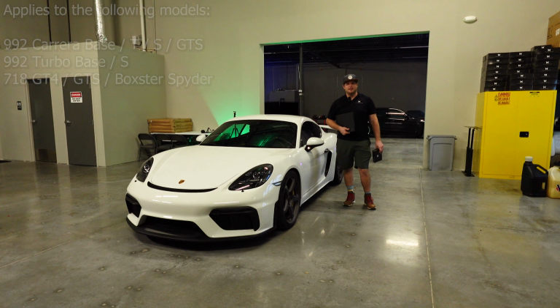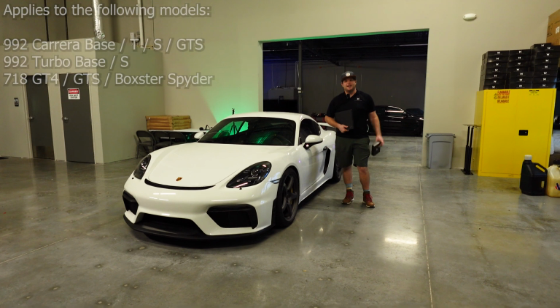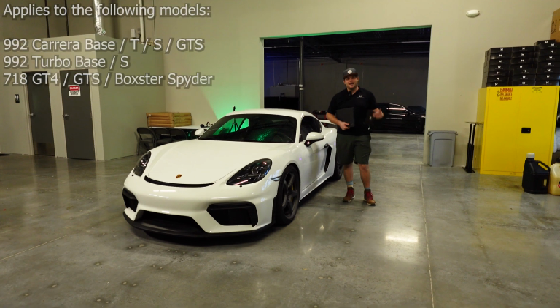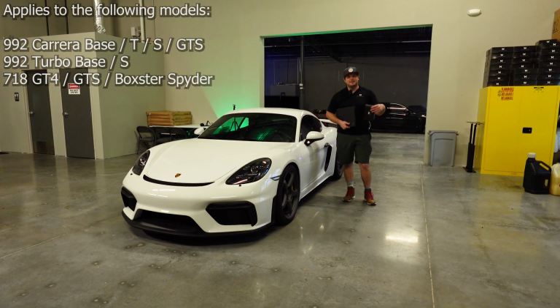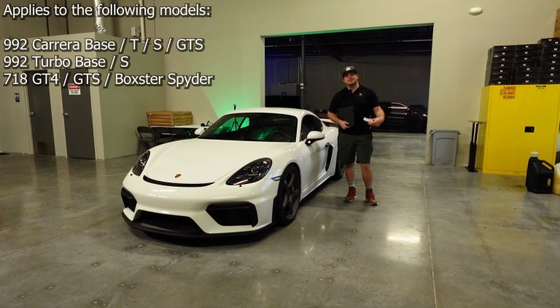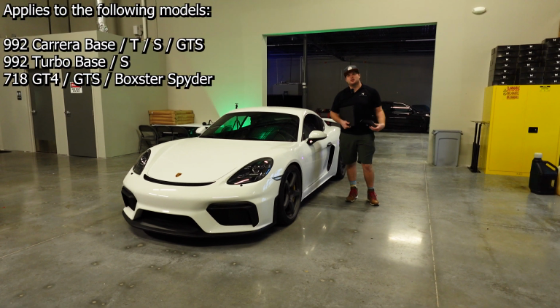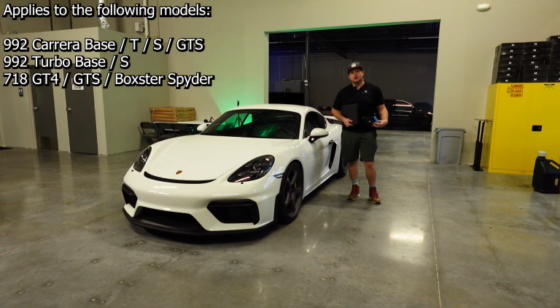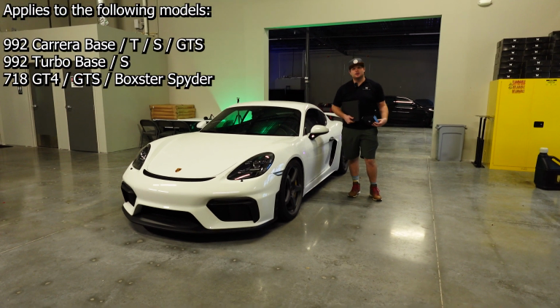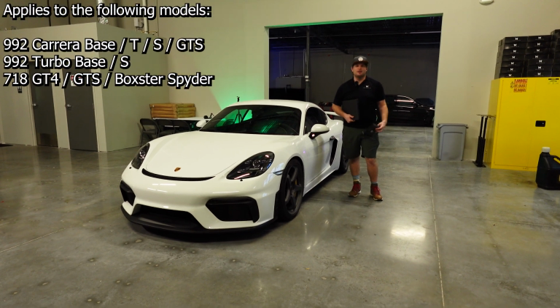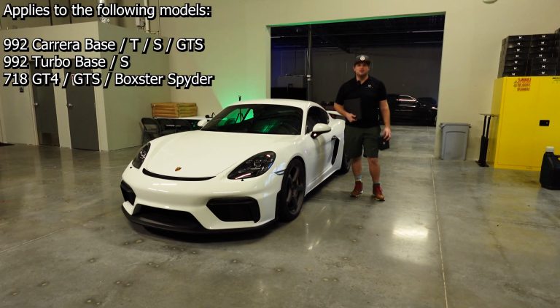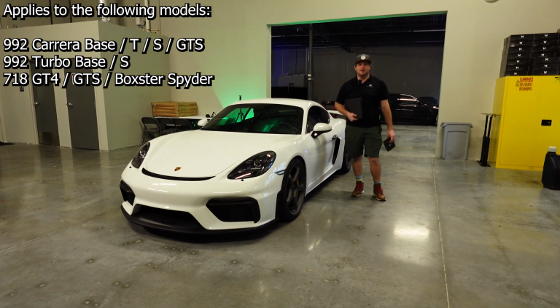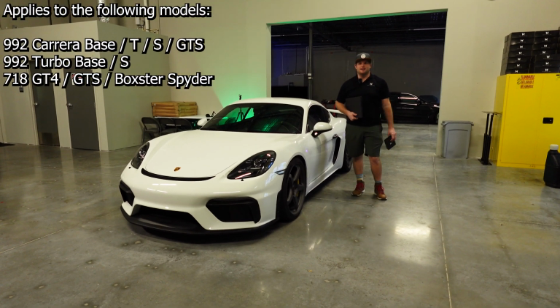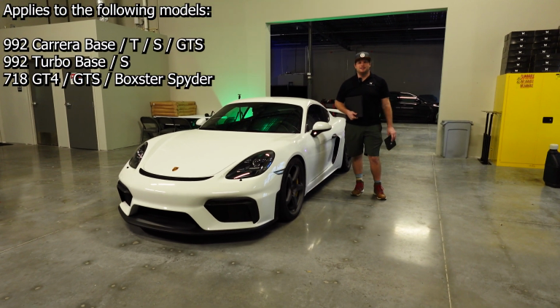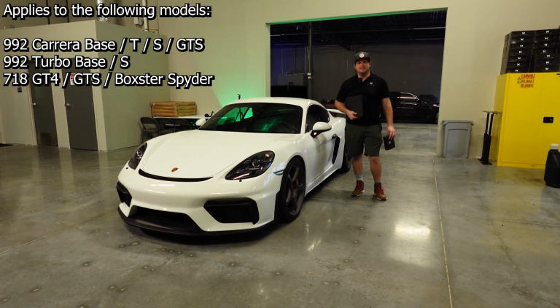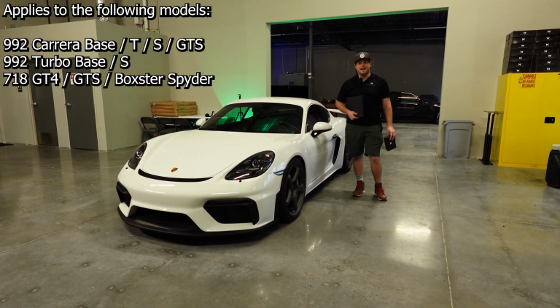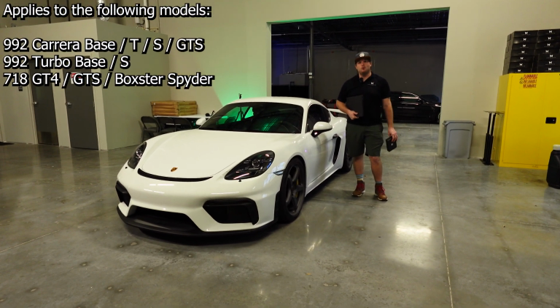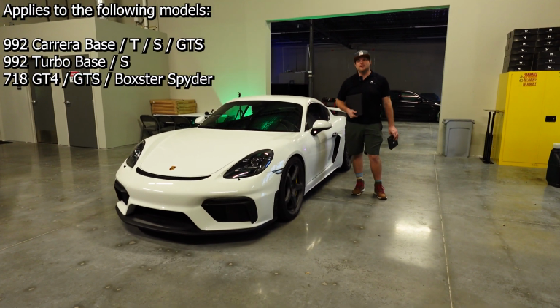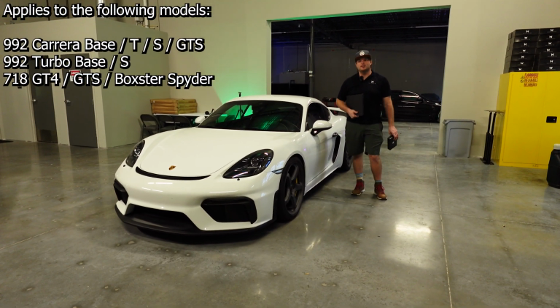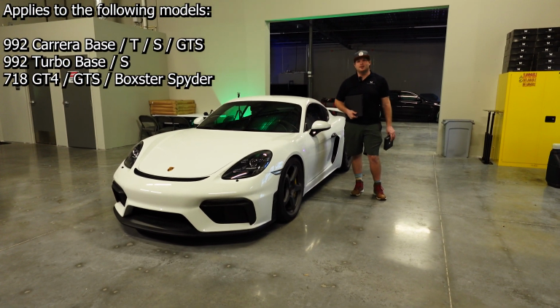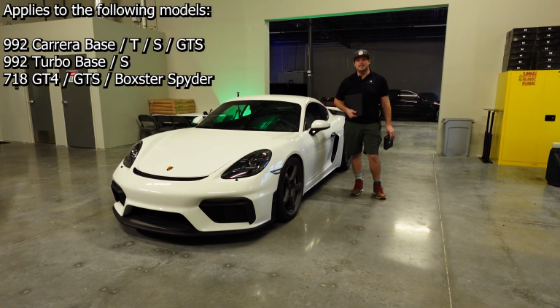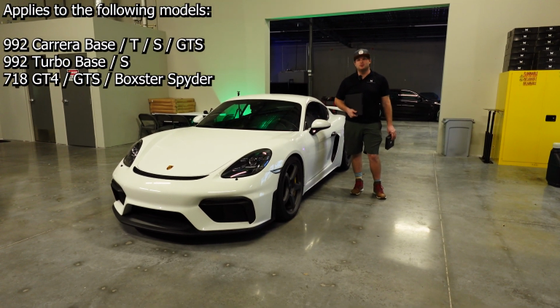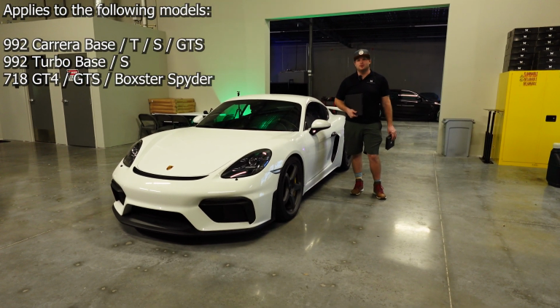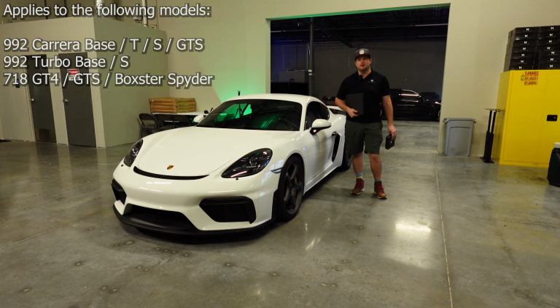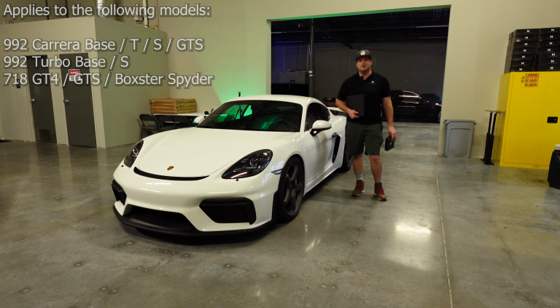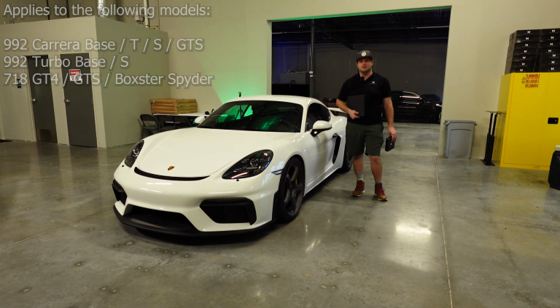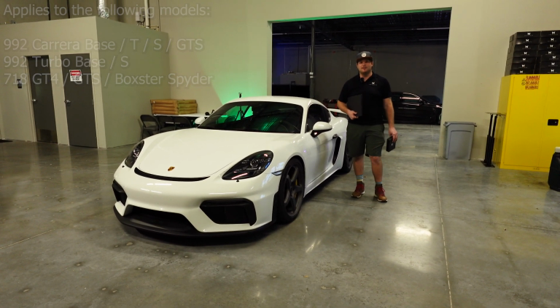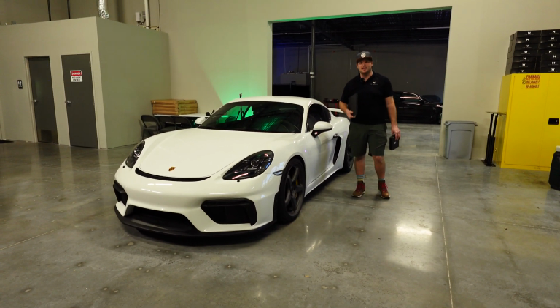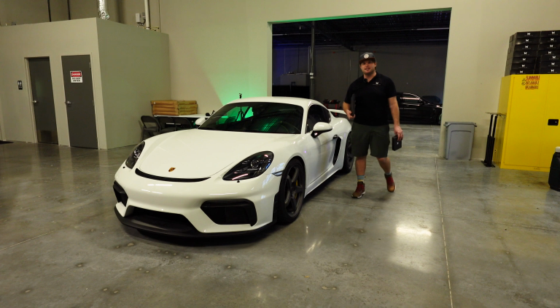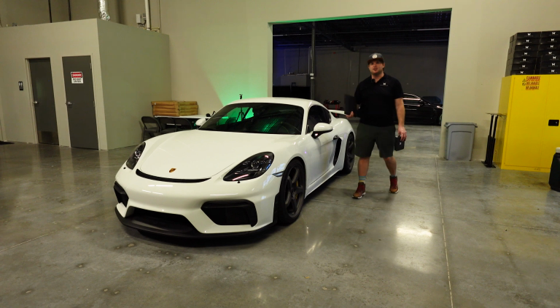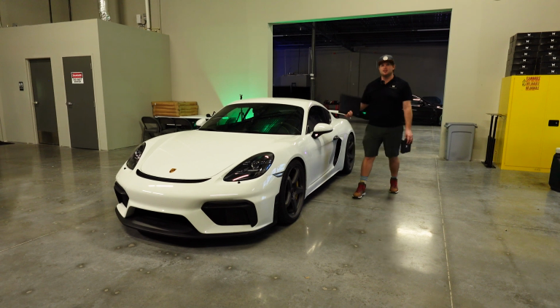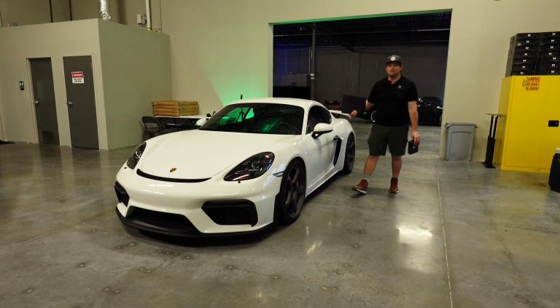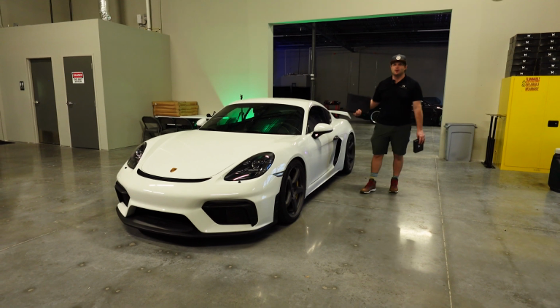Hey guys, it's Charles with M-Engineering. Today we'll be installing mTuner on this 718 GT4.